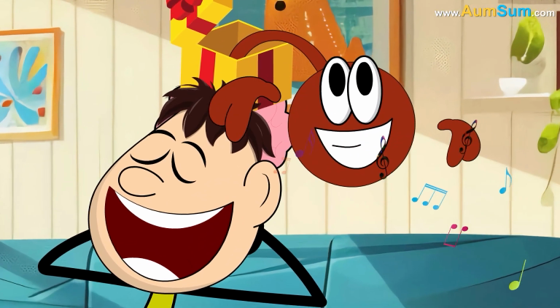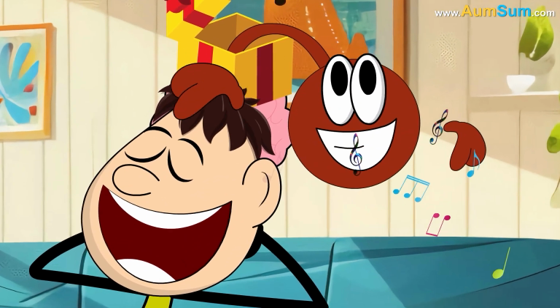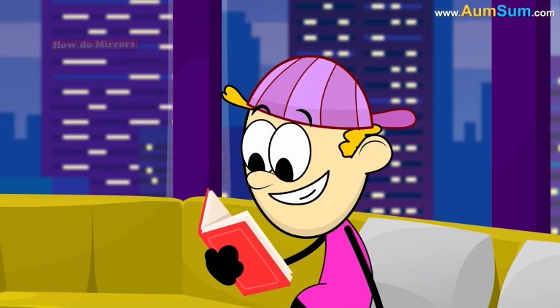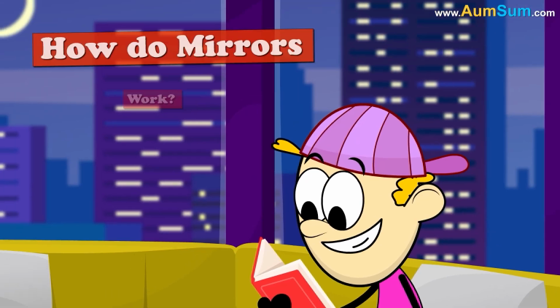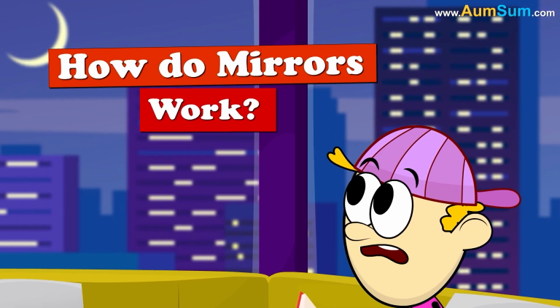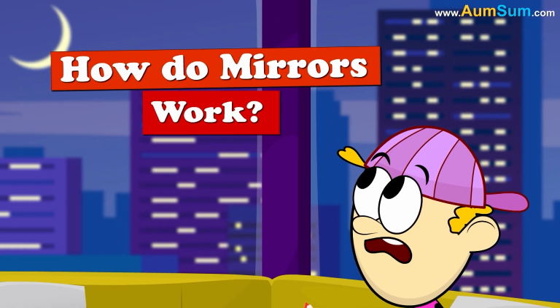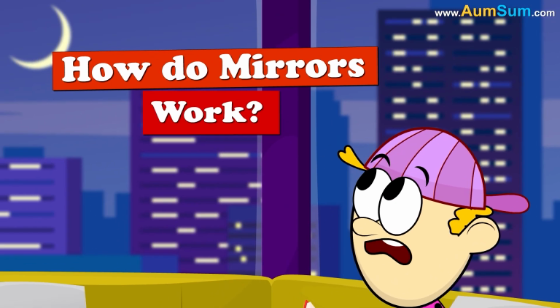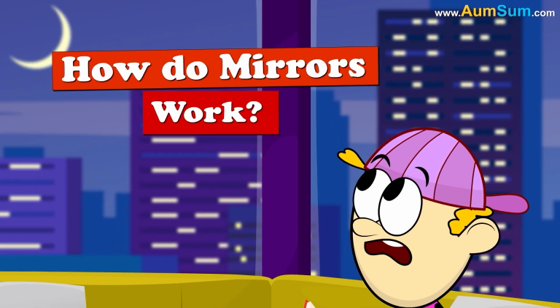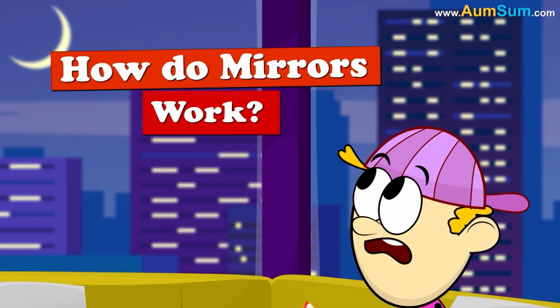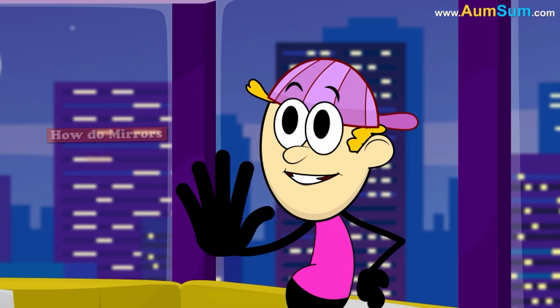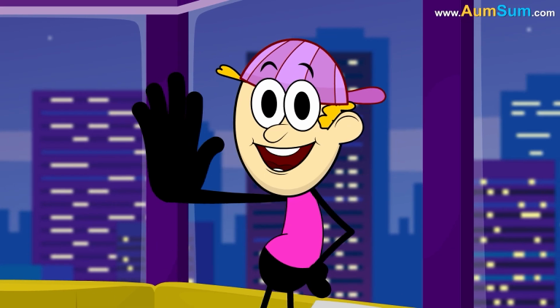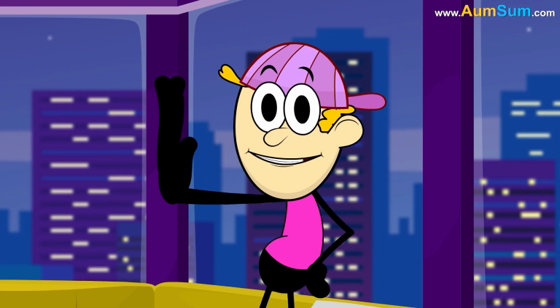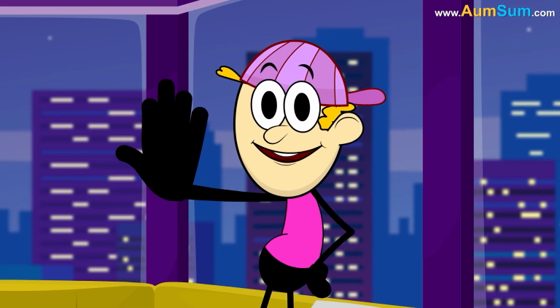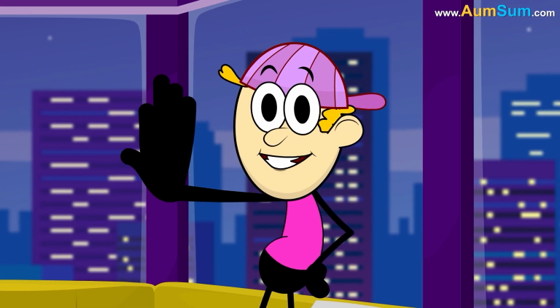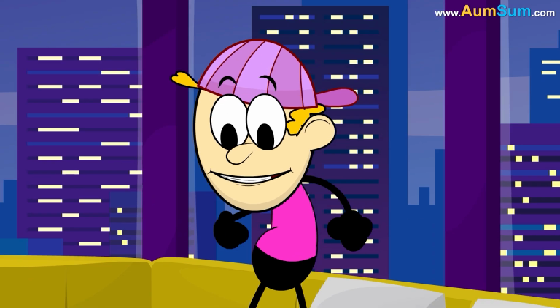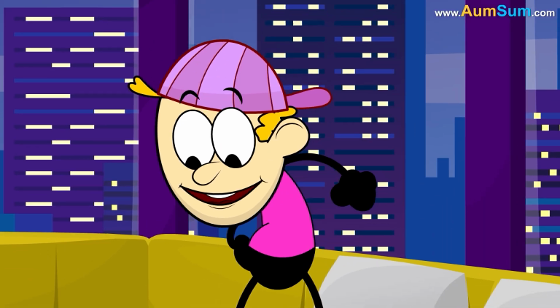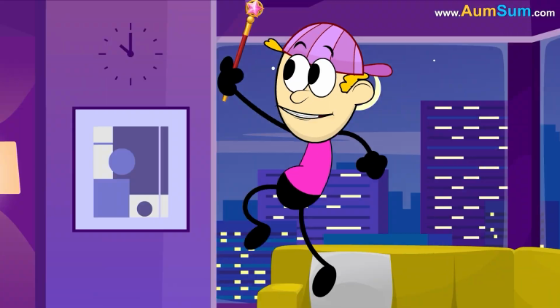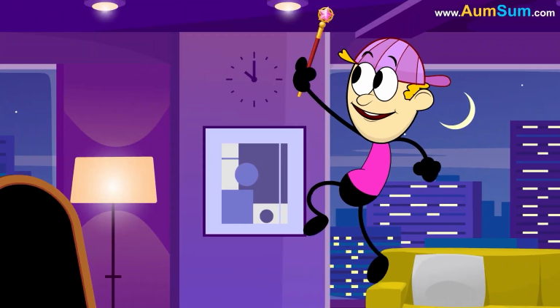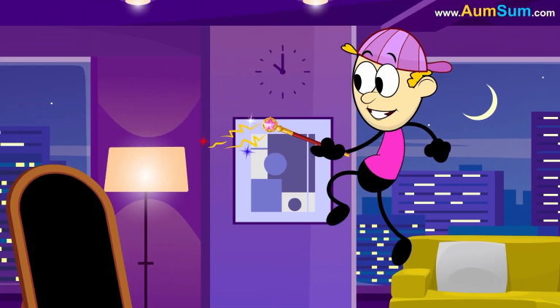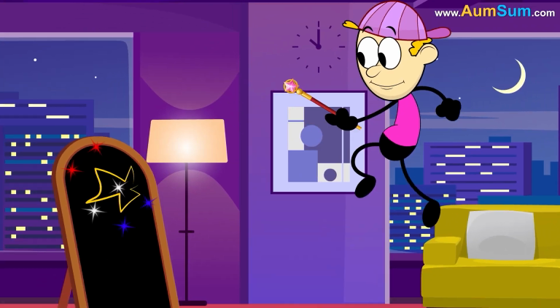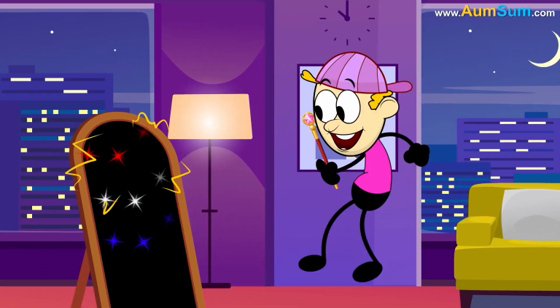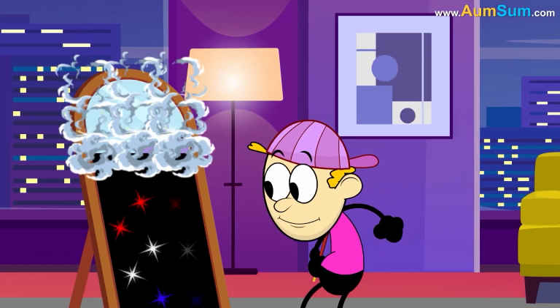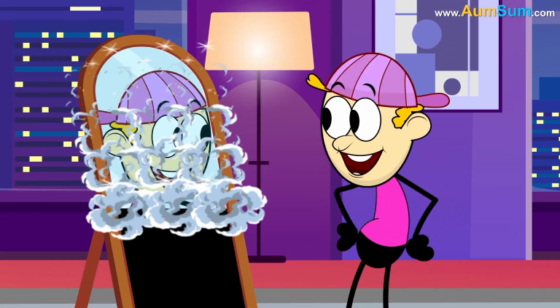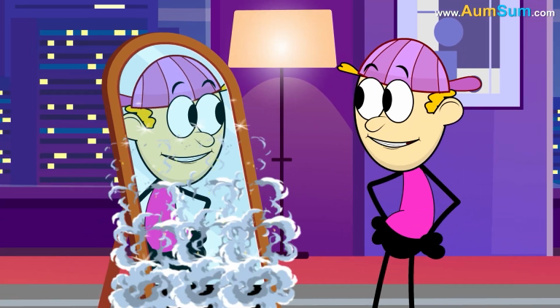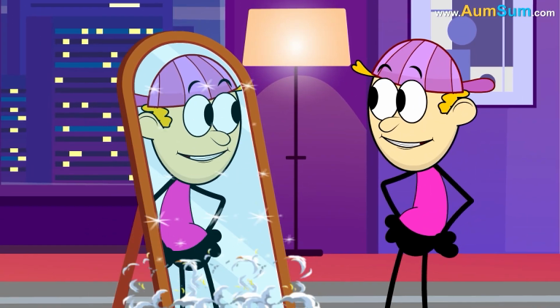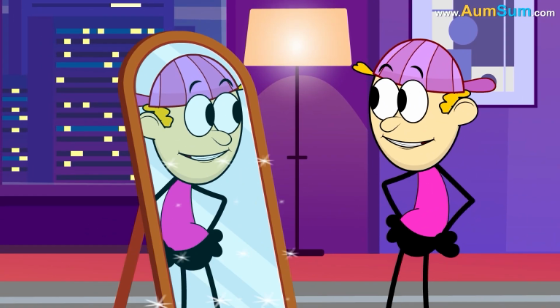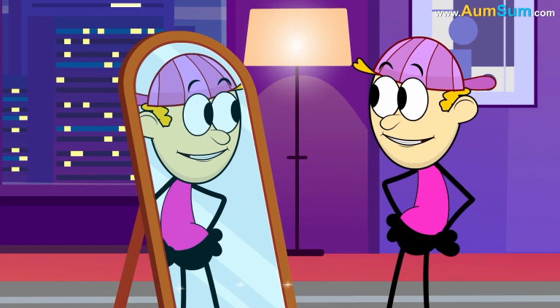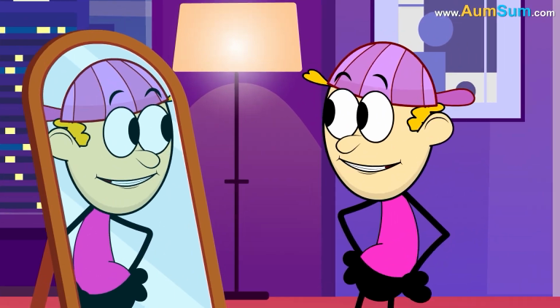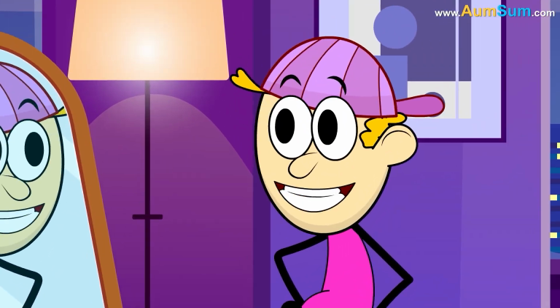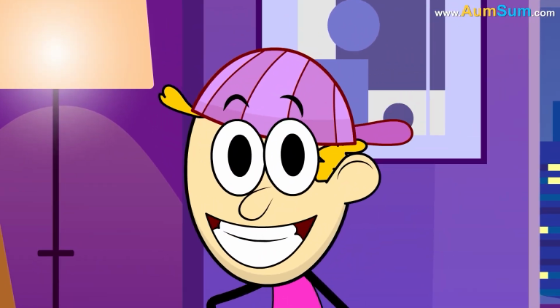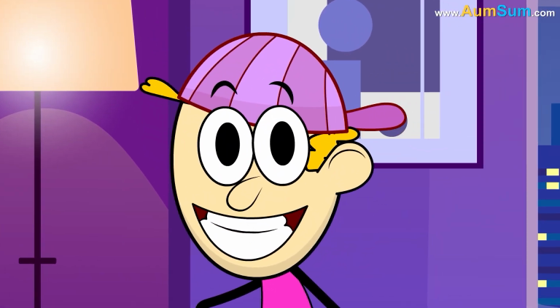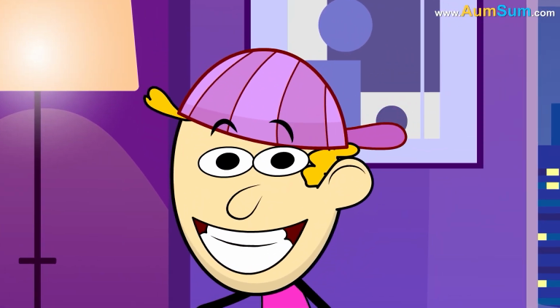How do mirrors work? They don't work — Chum Pum makes them work. Oh, Chum Pum.